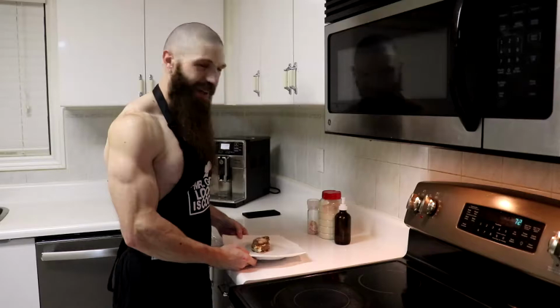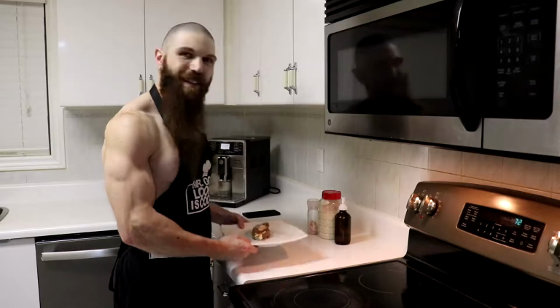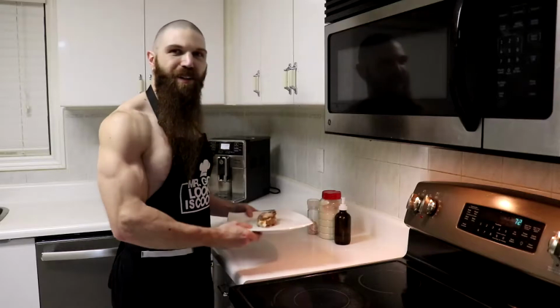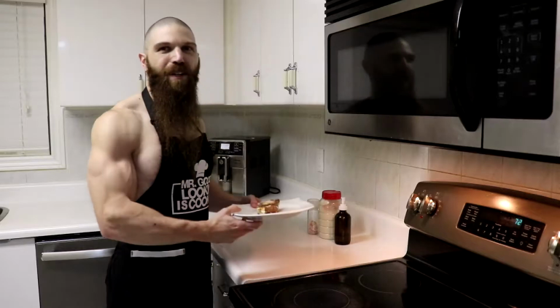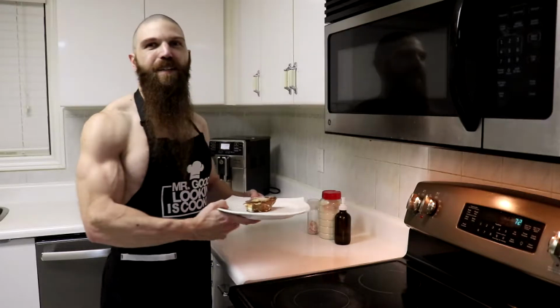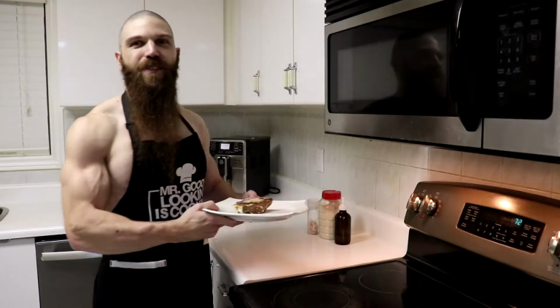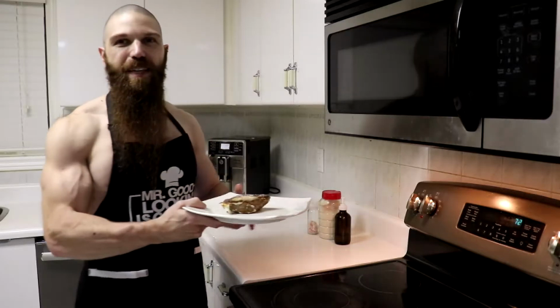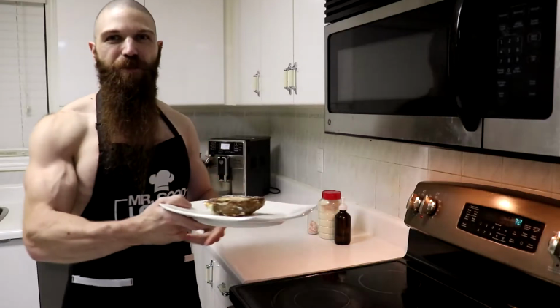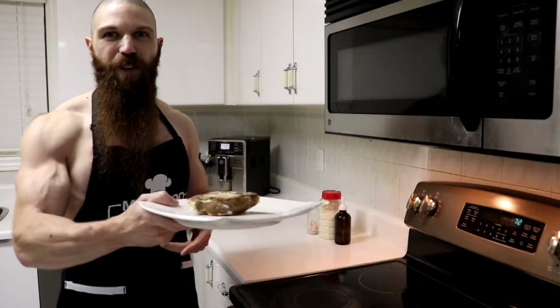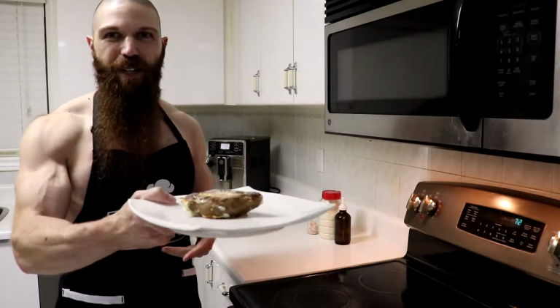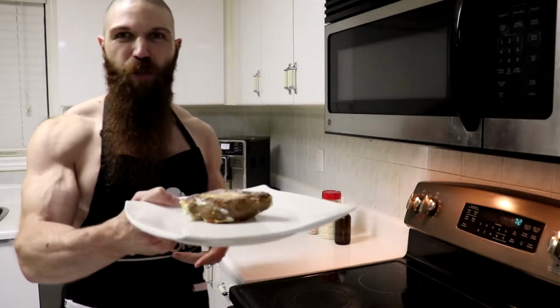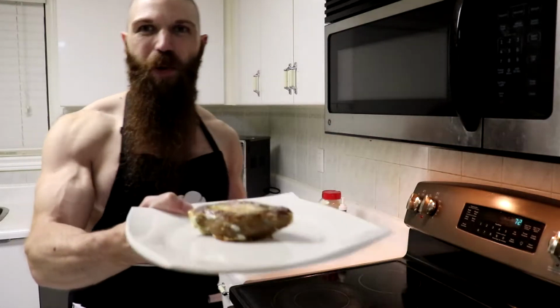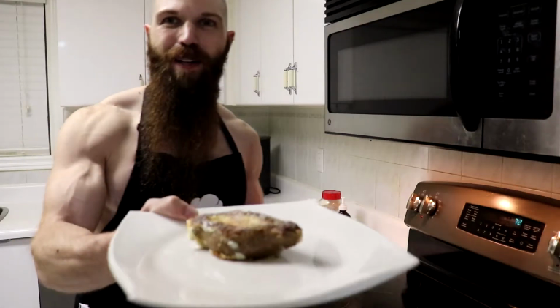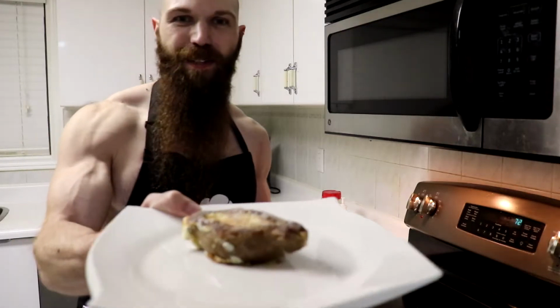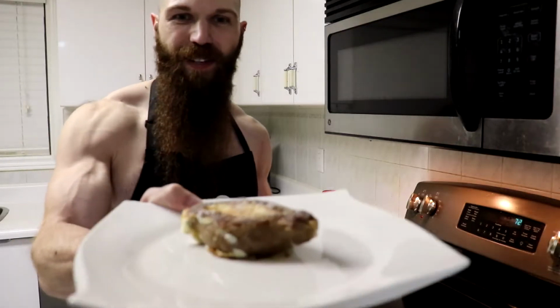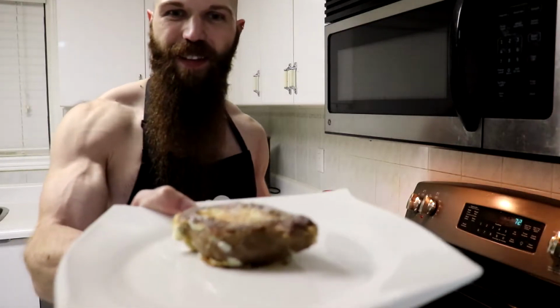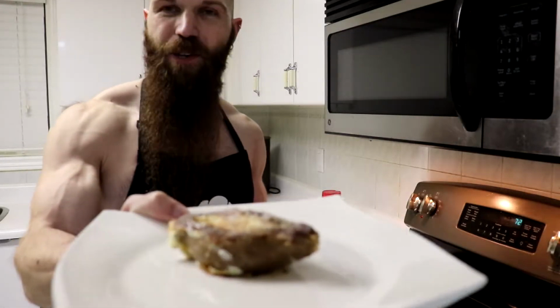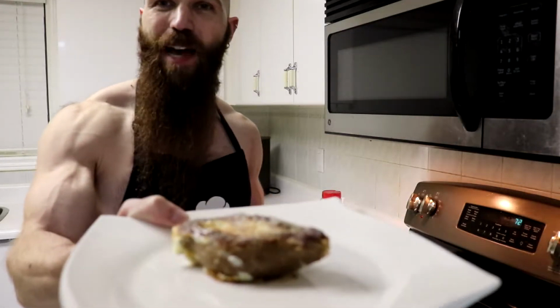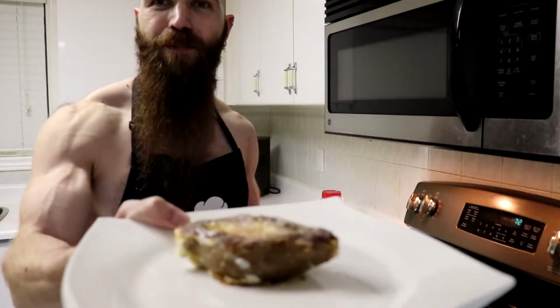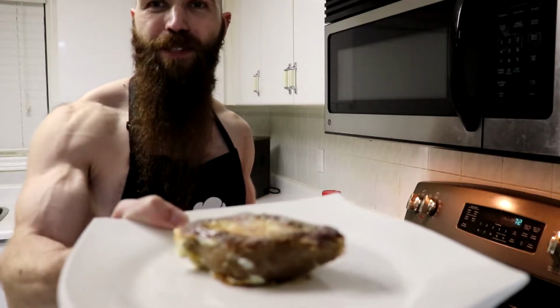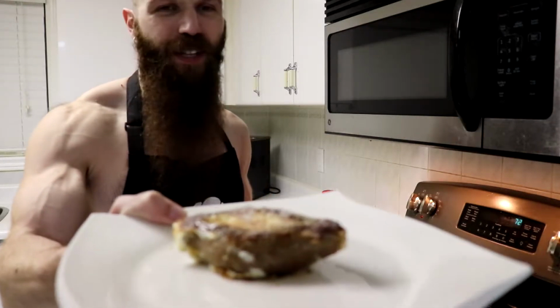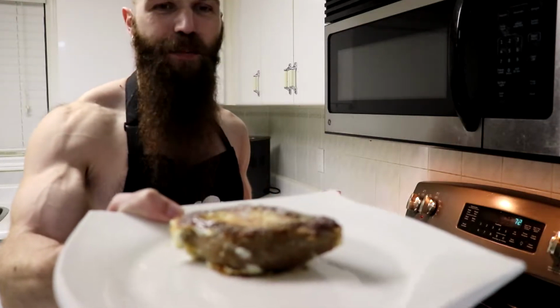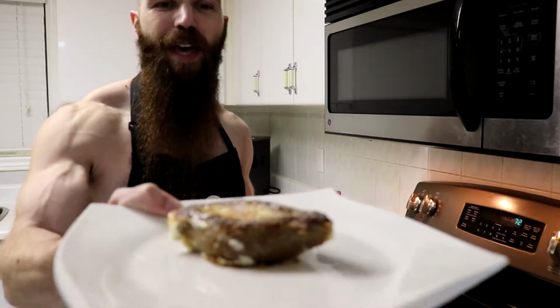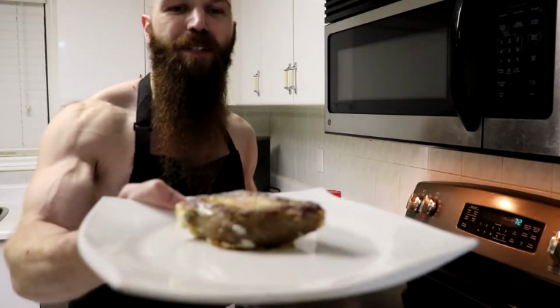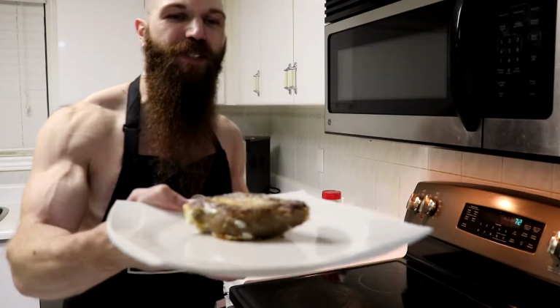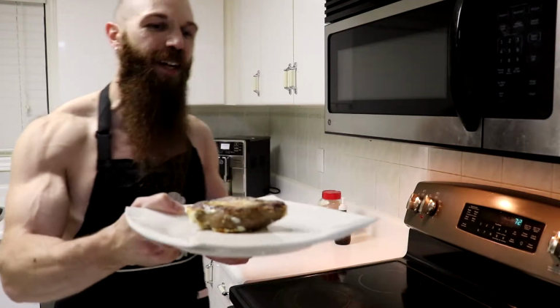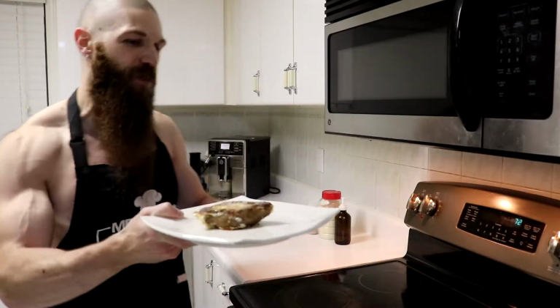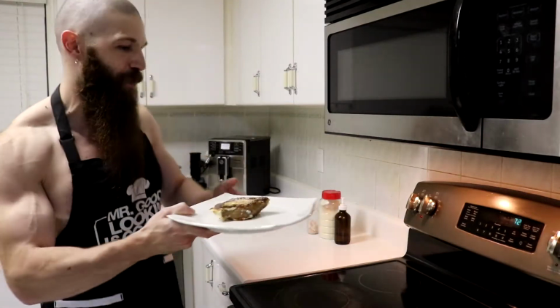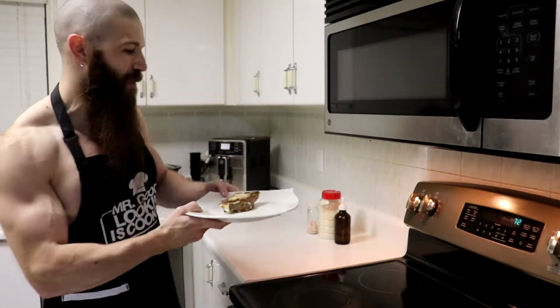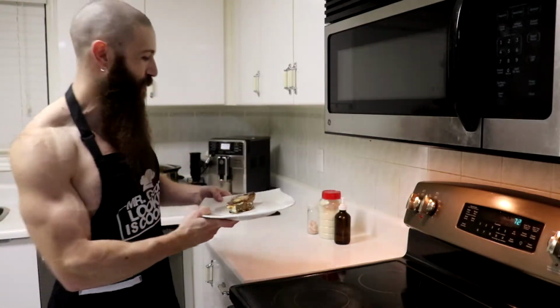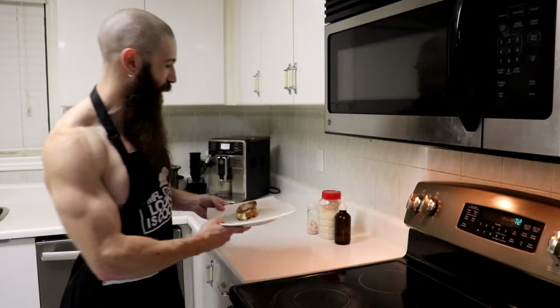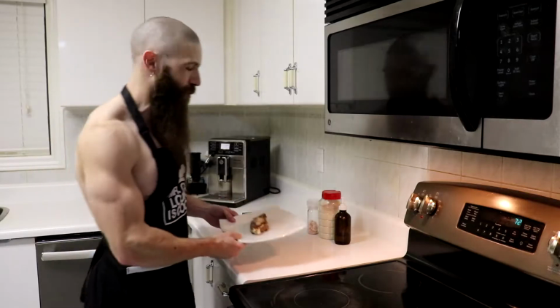And here is the finished product. There you have it, some egg stuffed beef sausage.